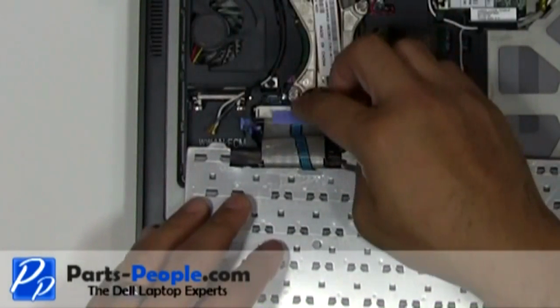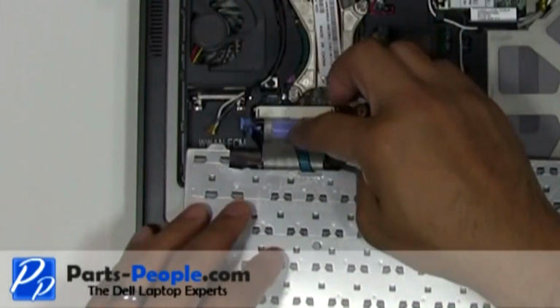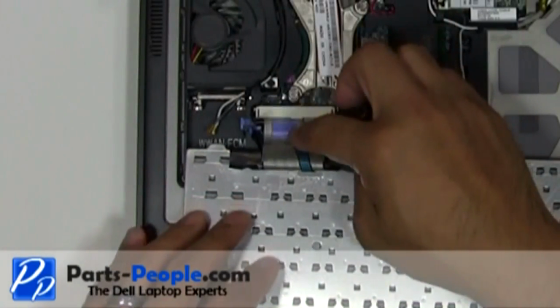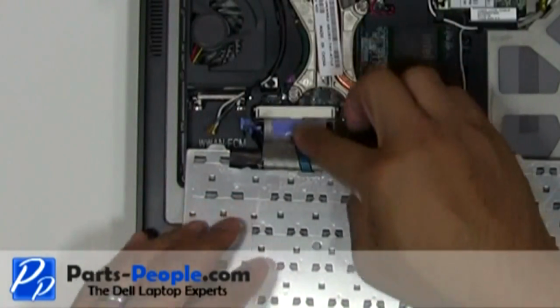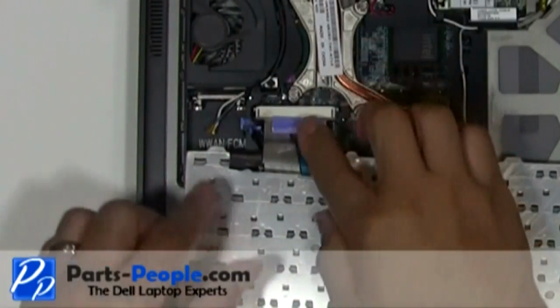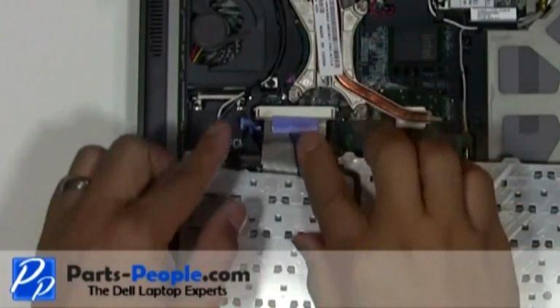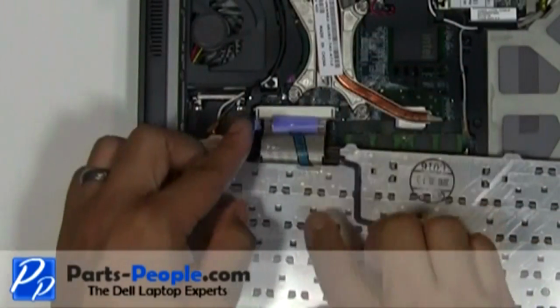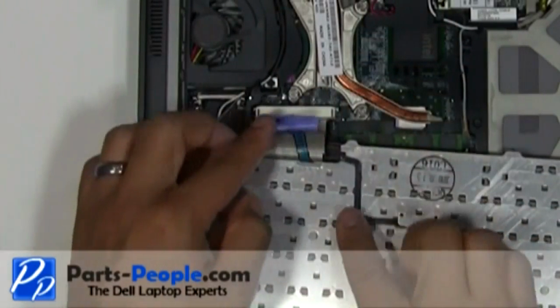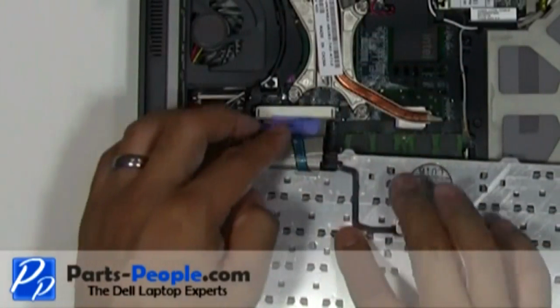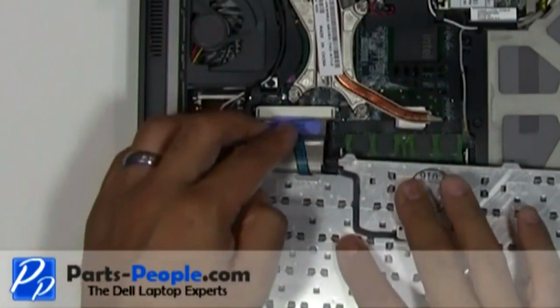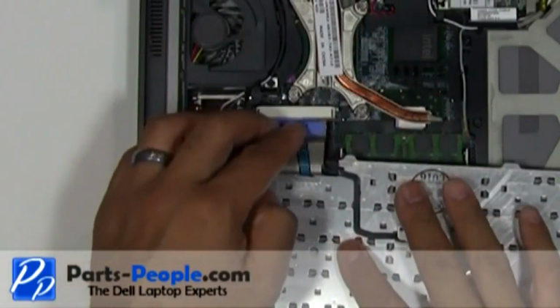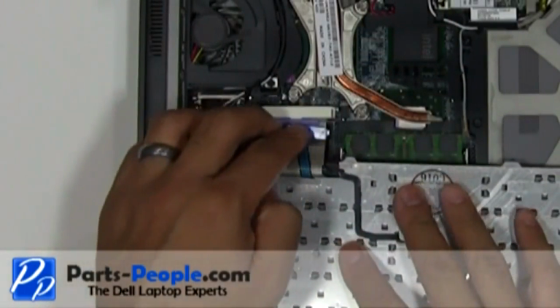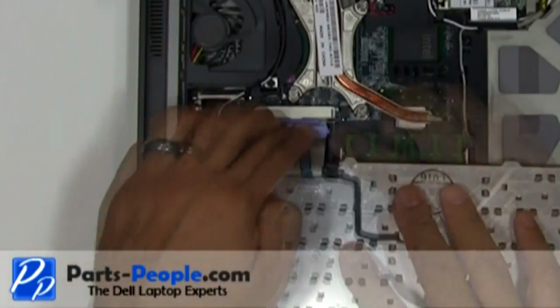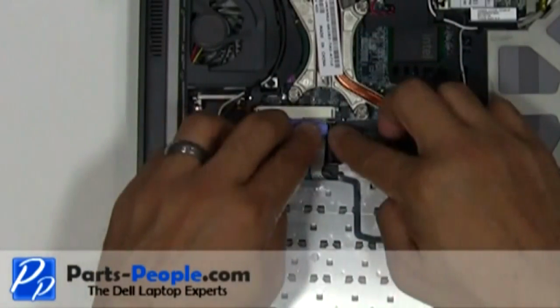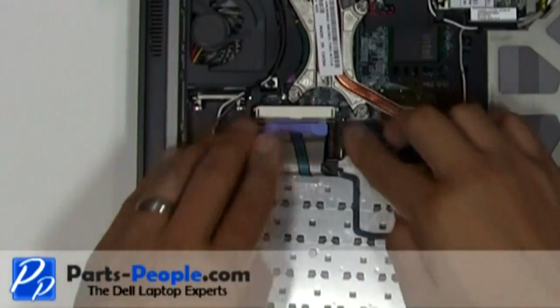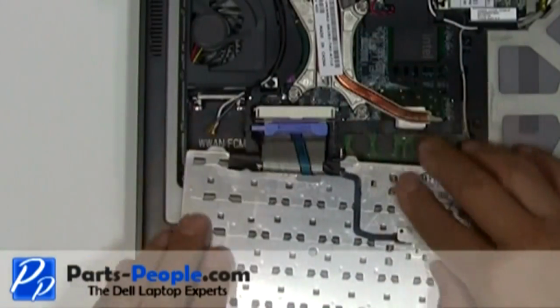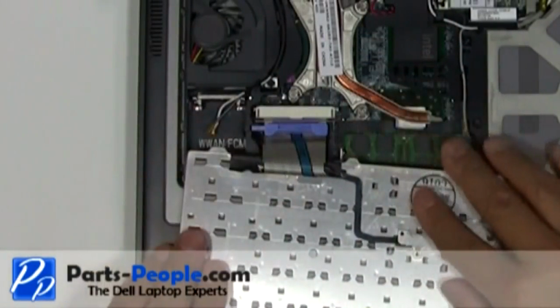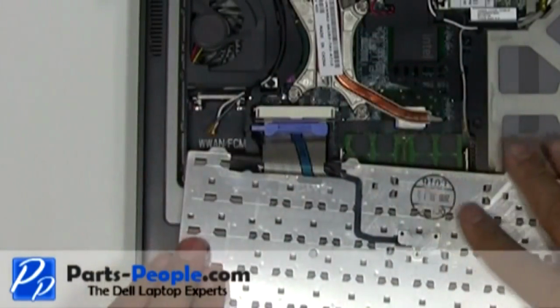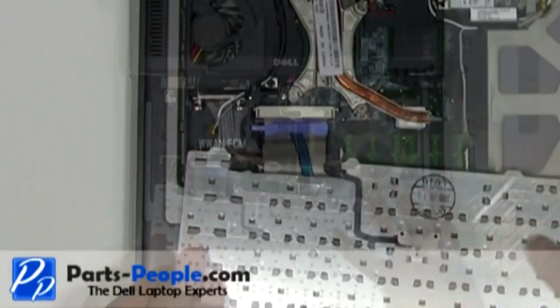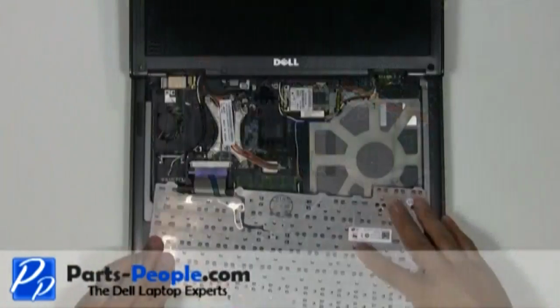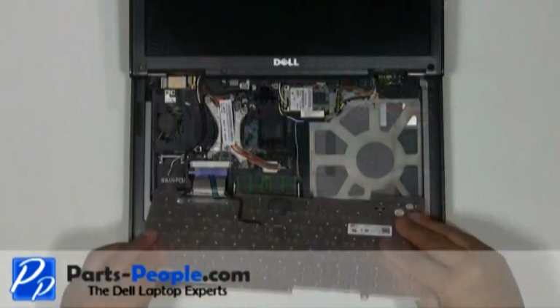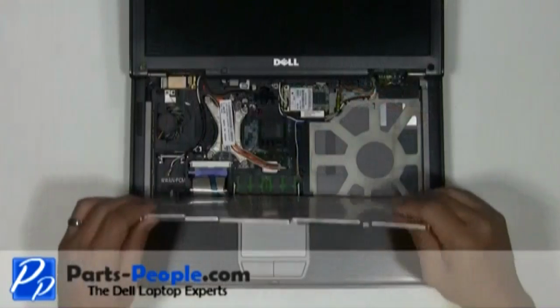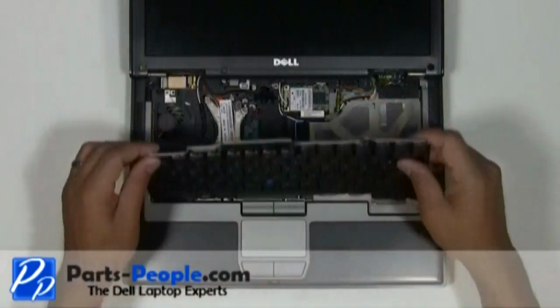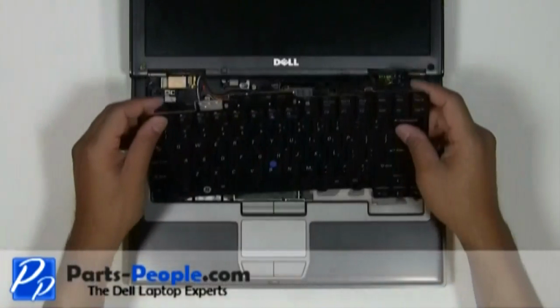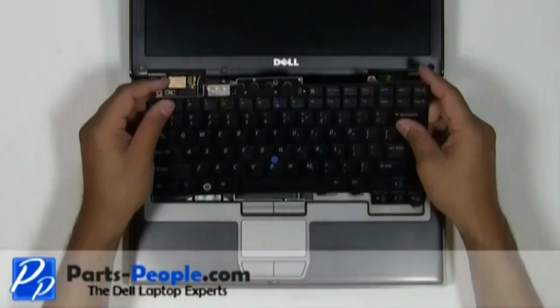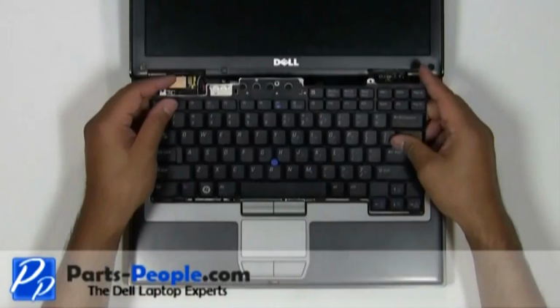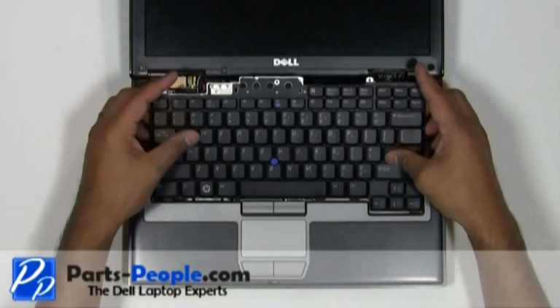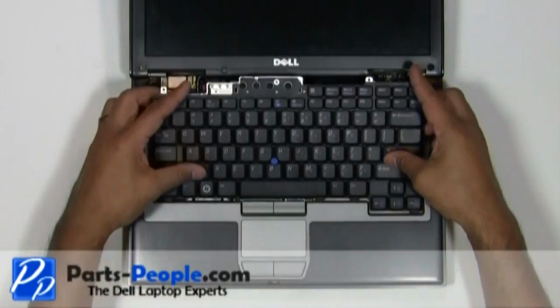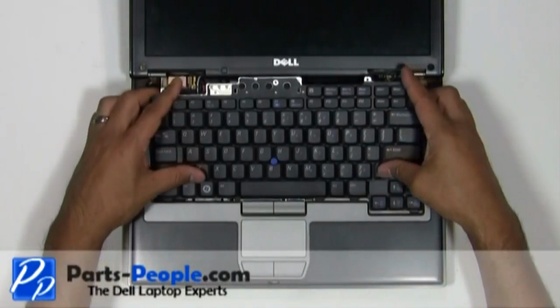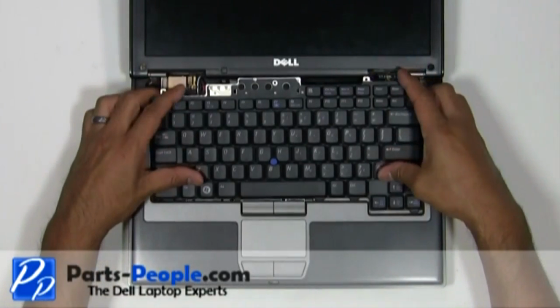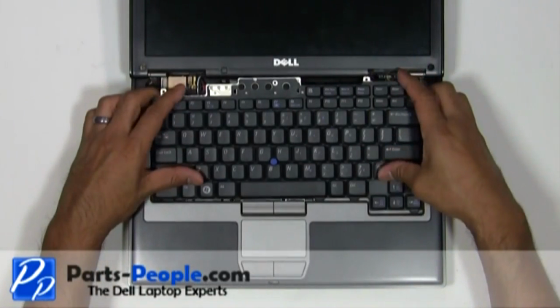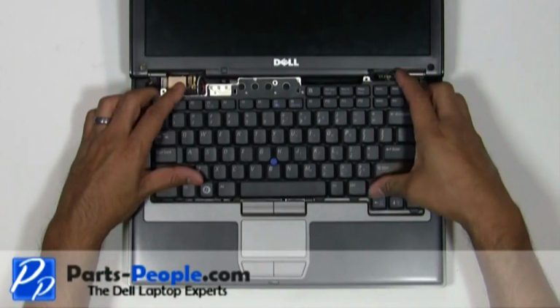Secure the cable with the retaining clip. Flip the keyboard over and replace the three screws.